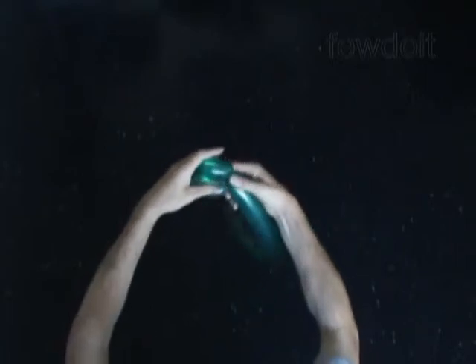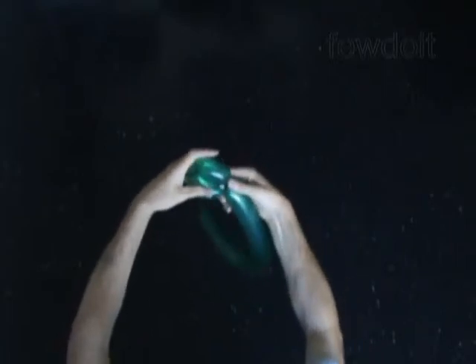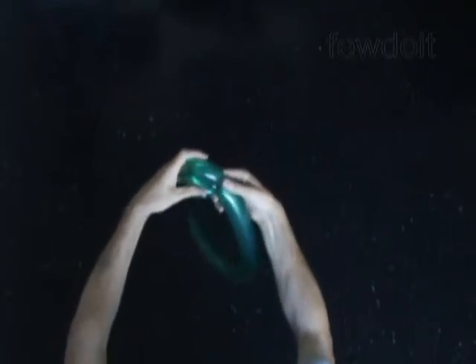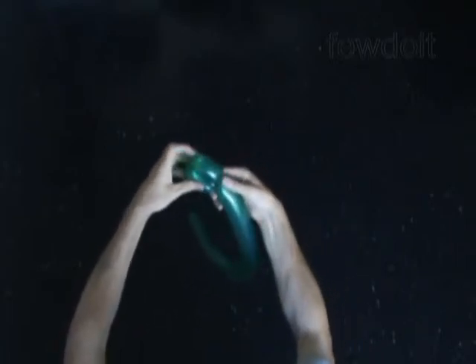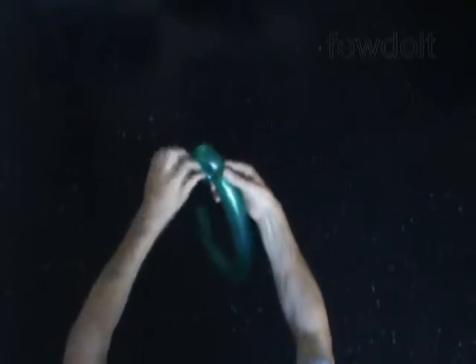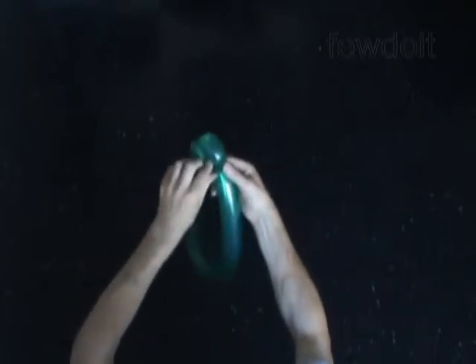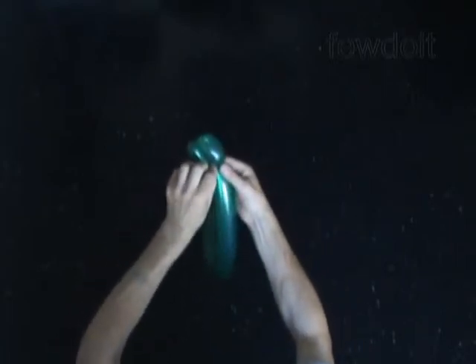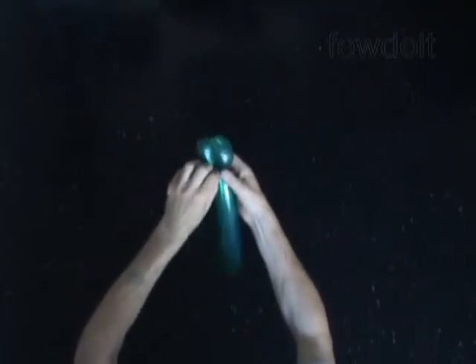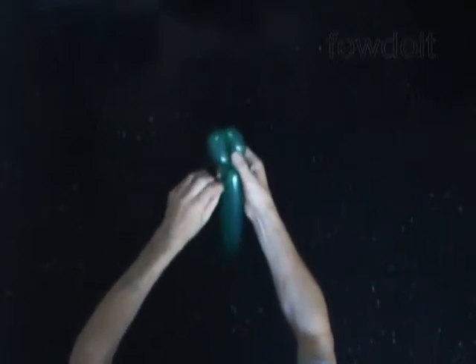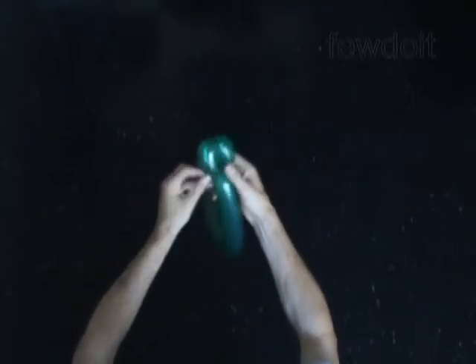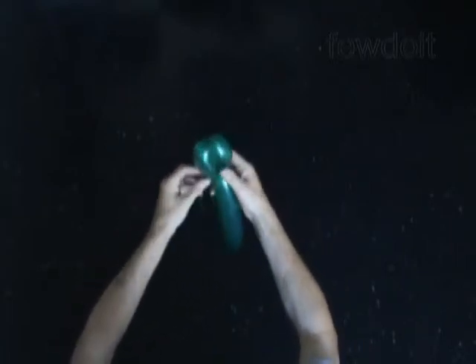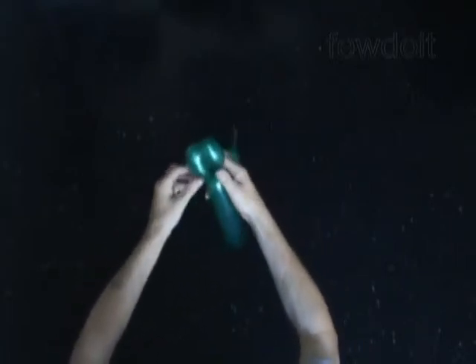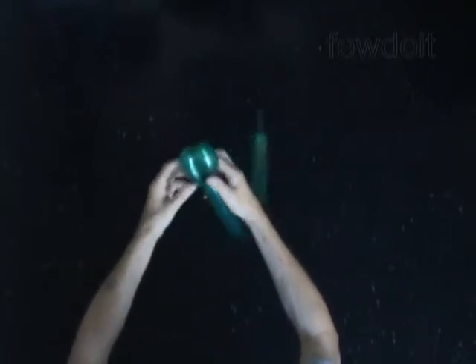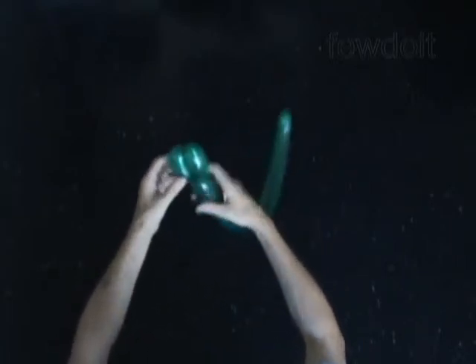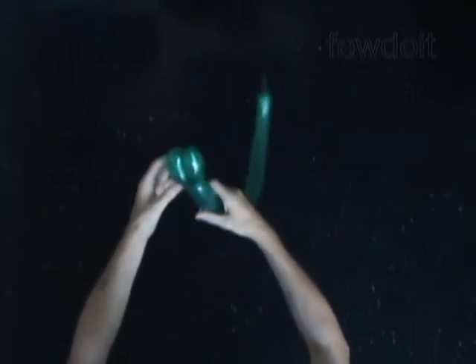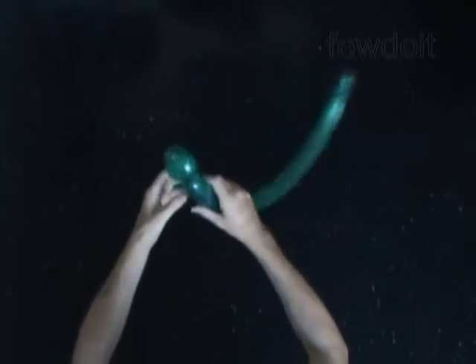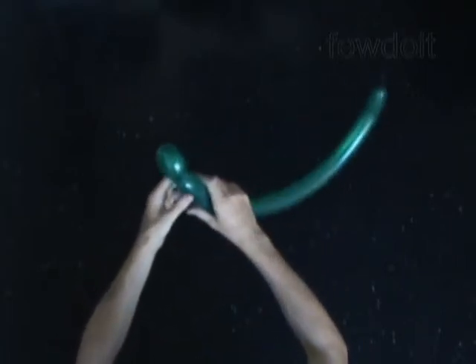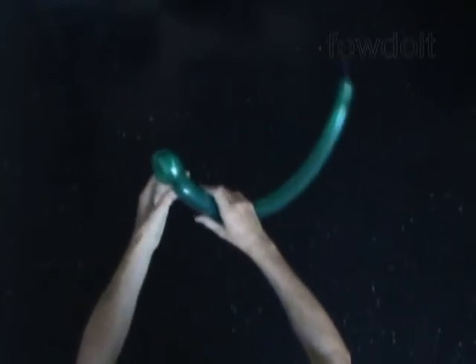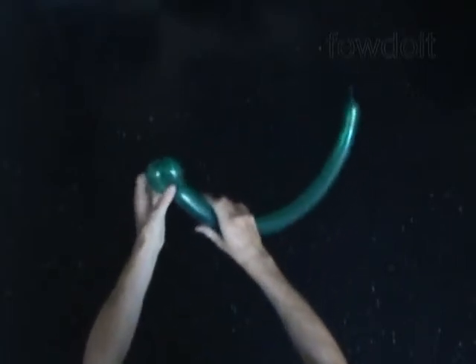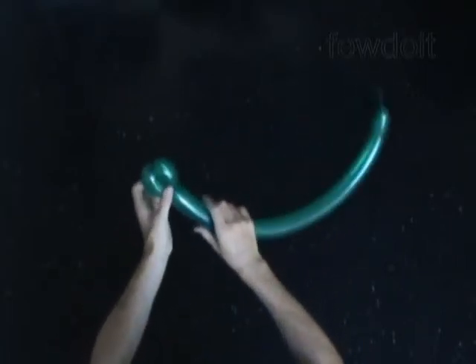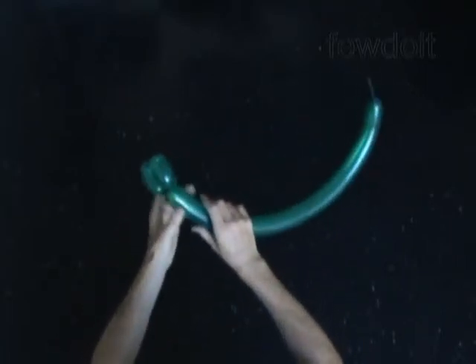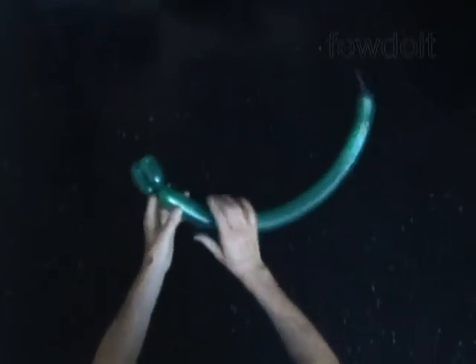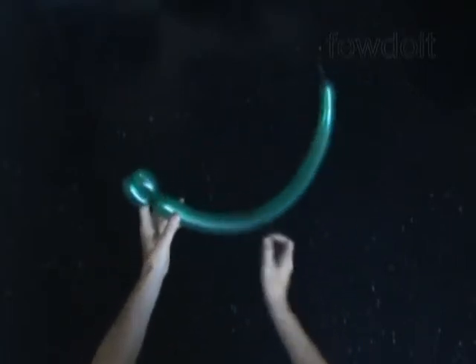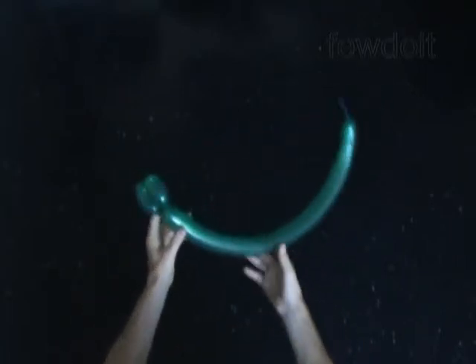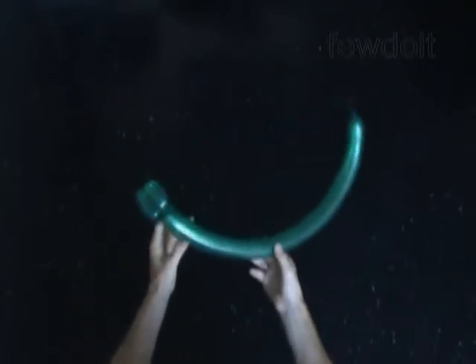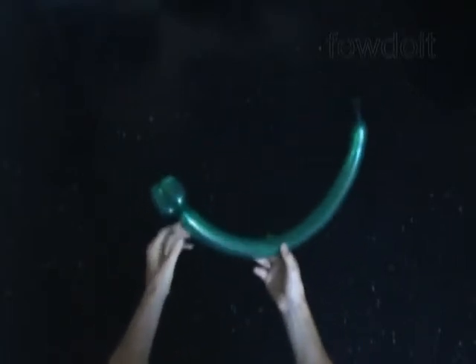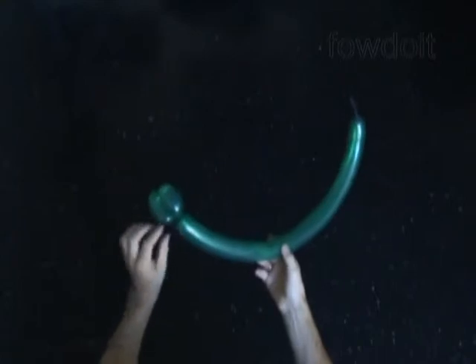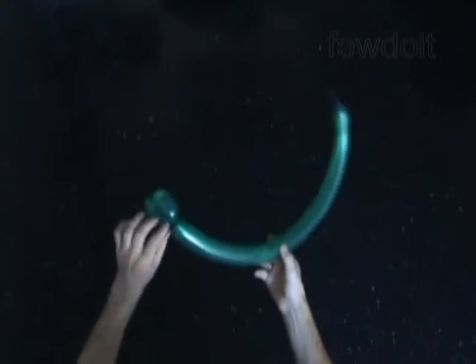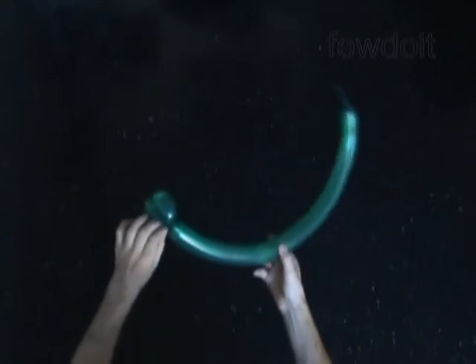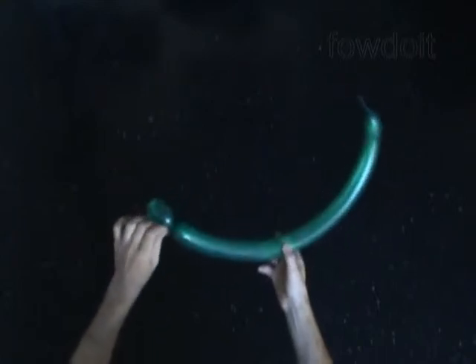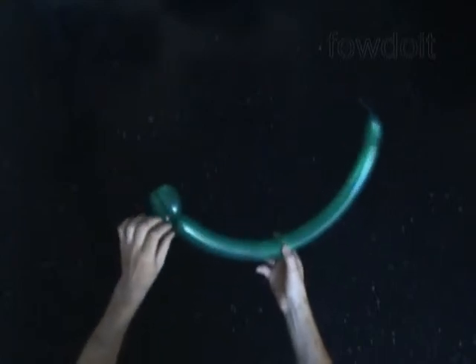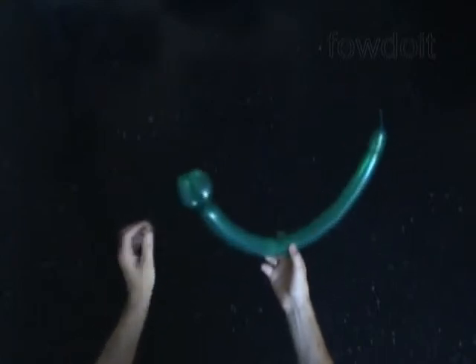Let's twist the third about one inch bubble. It's going to be the neck of the parrot.